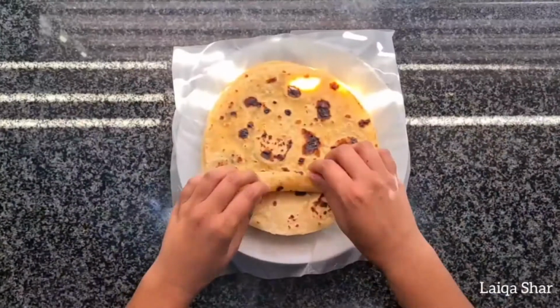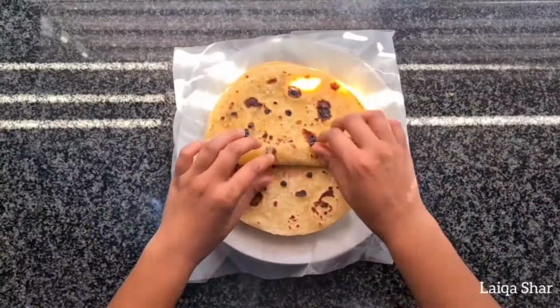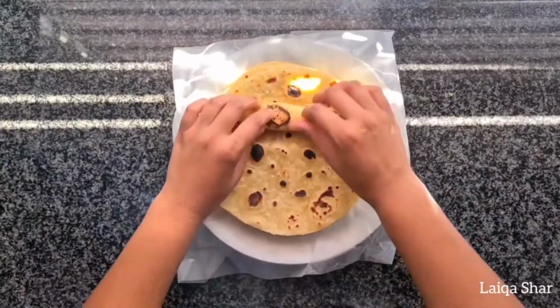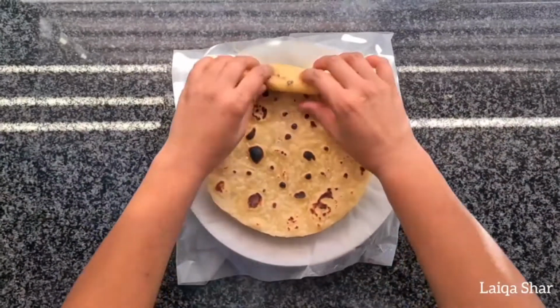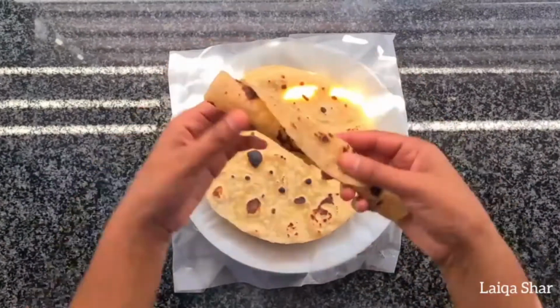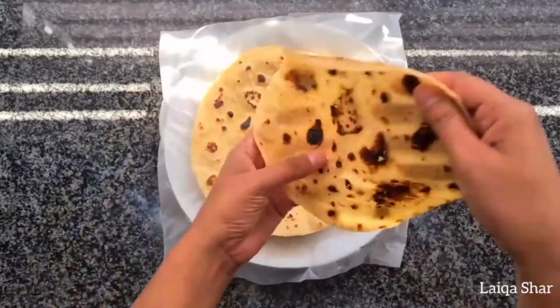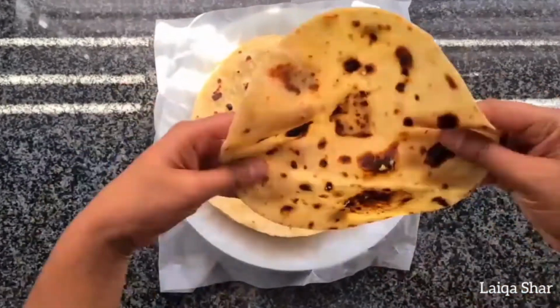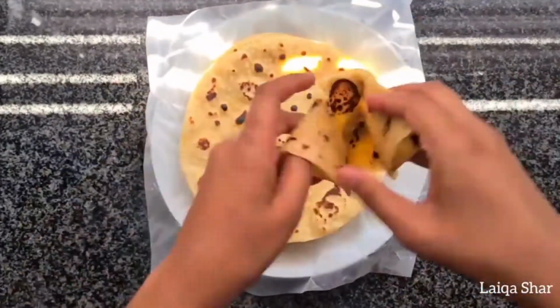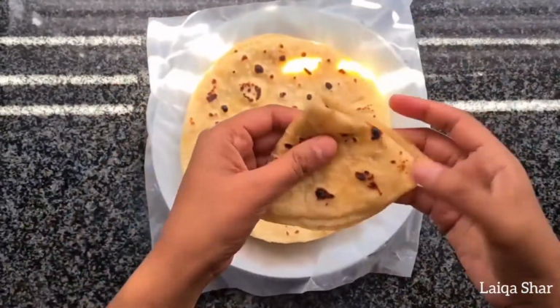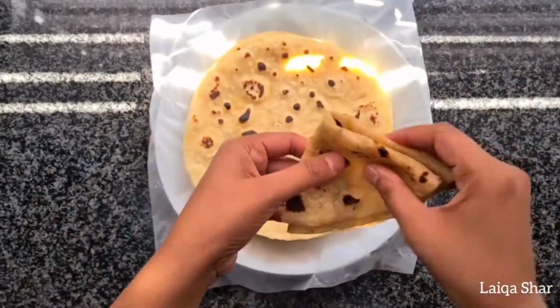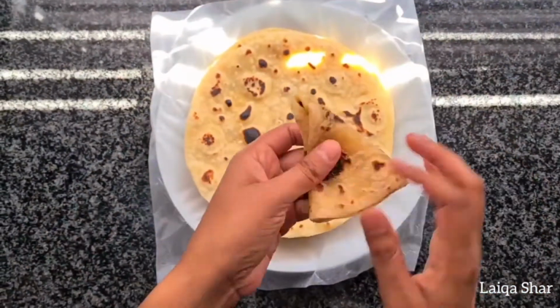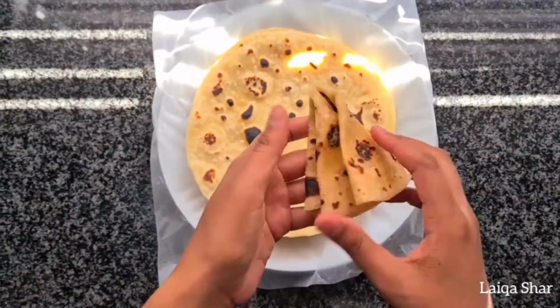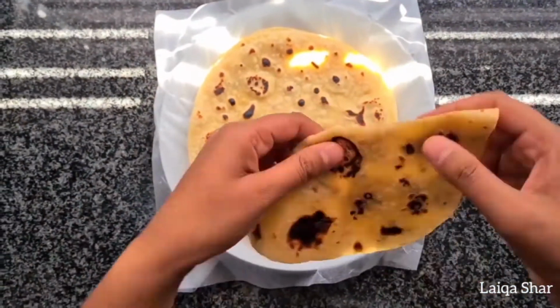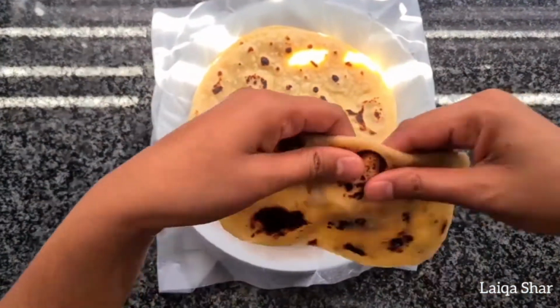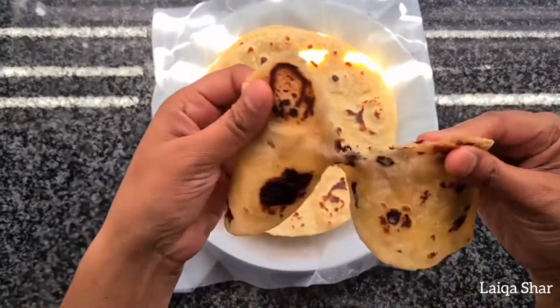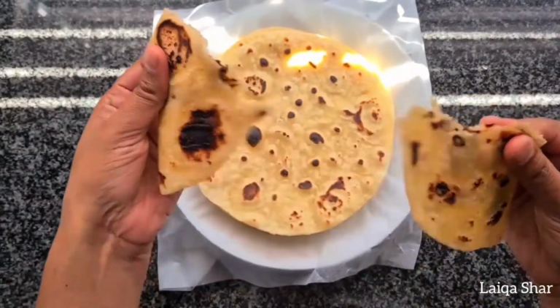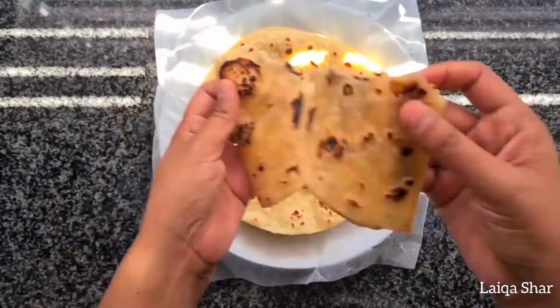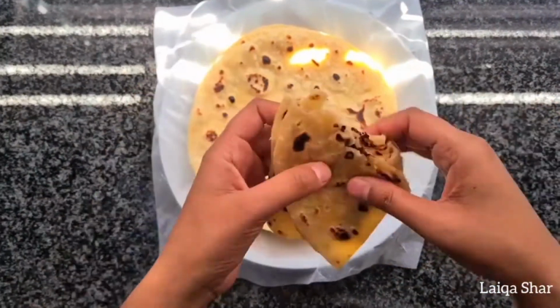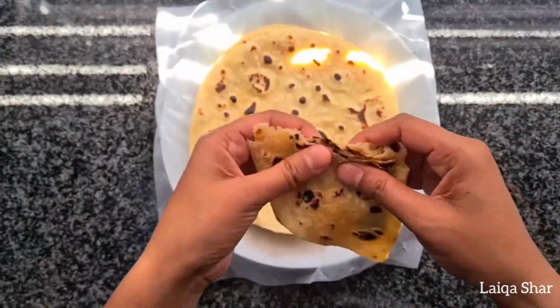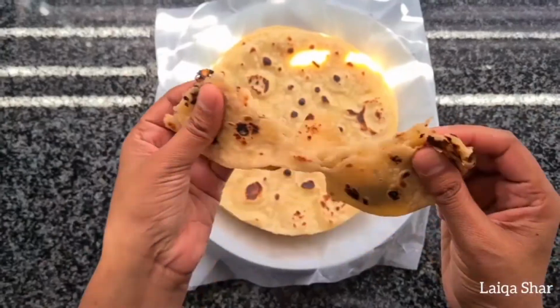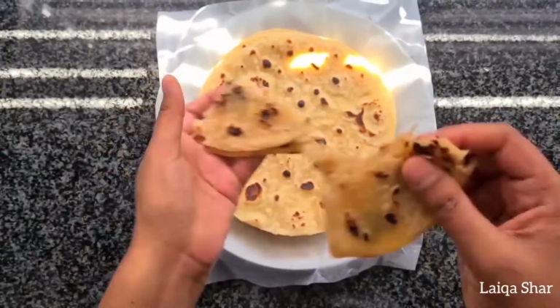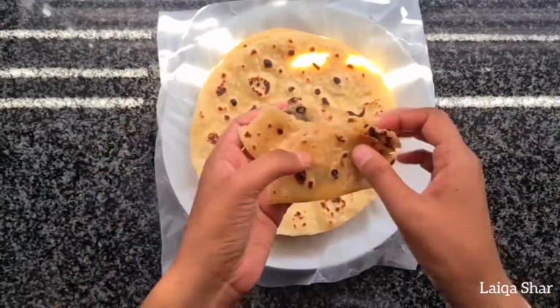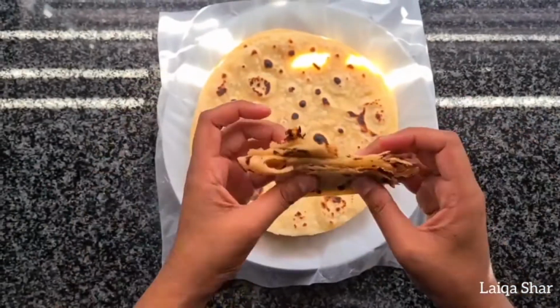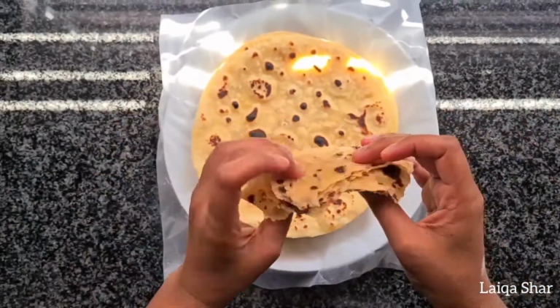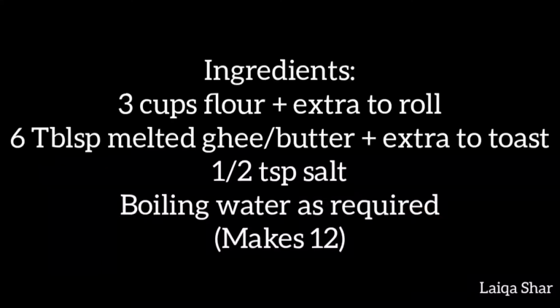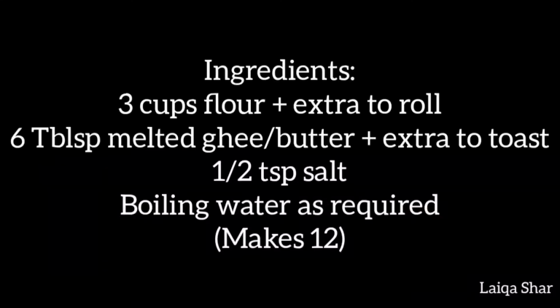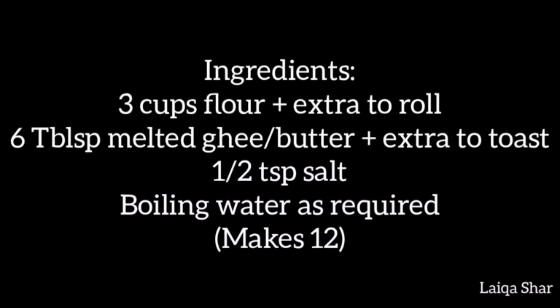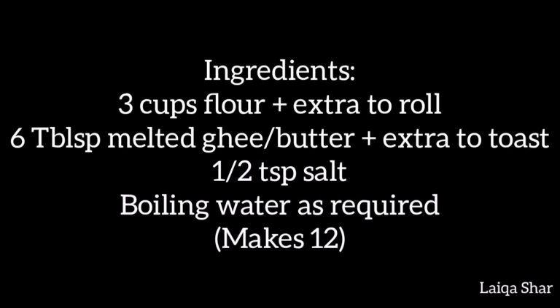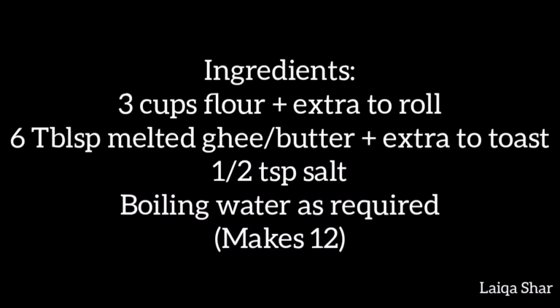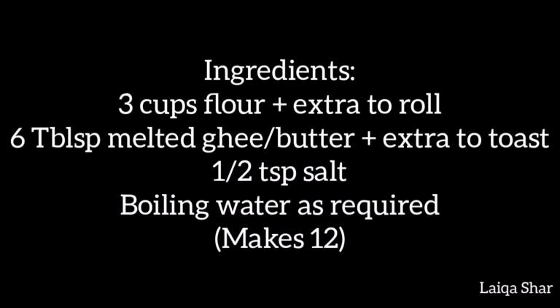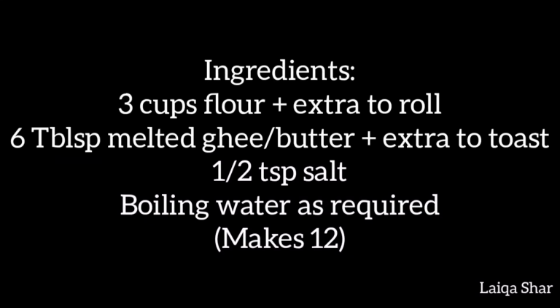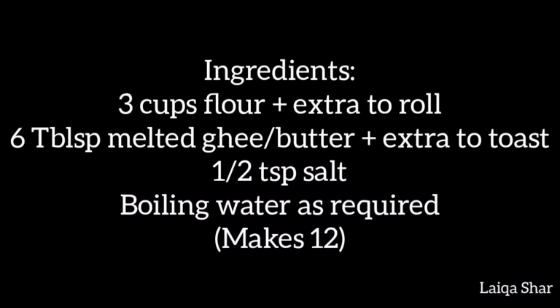And when you're done, you'll have a soft, fluffy roti. Enjoy! Bye-bye.